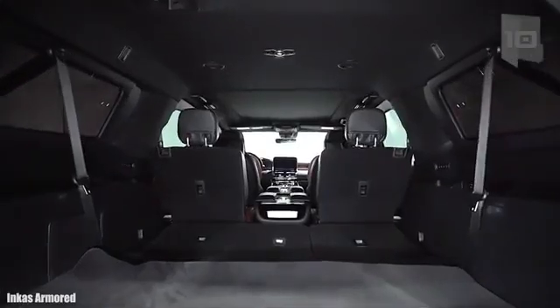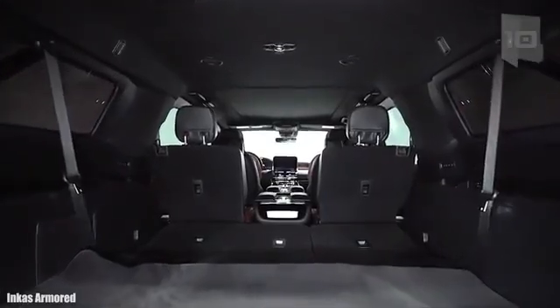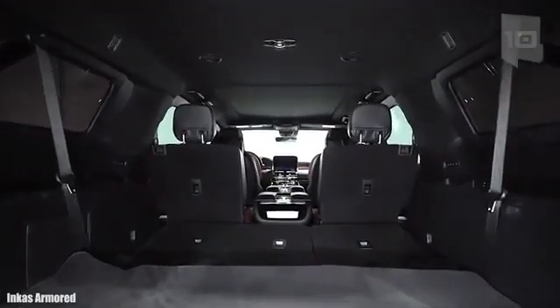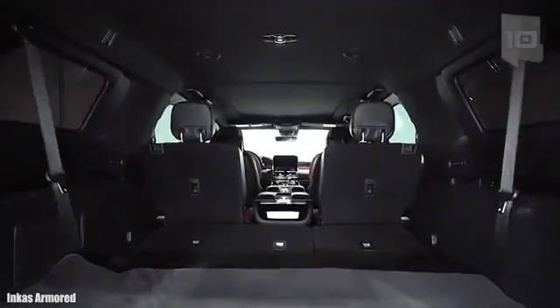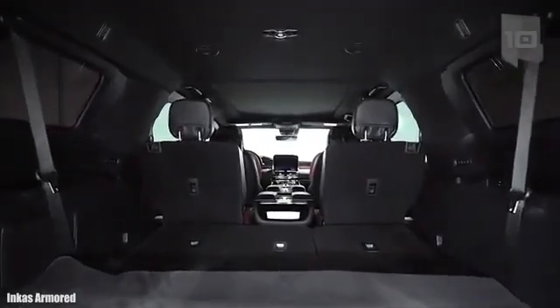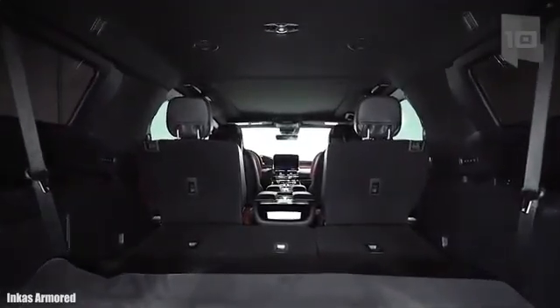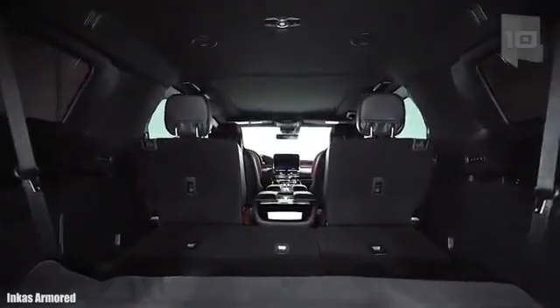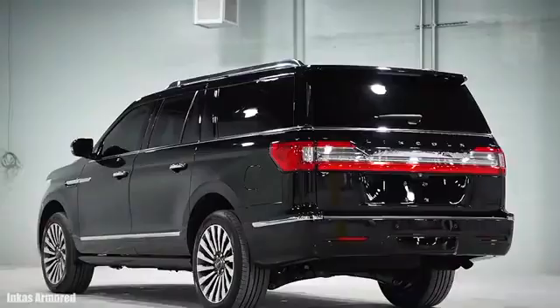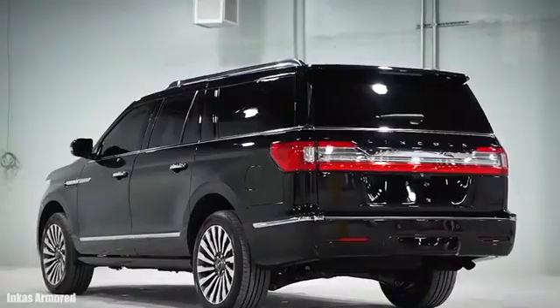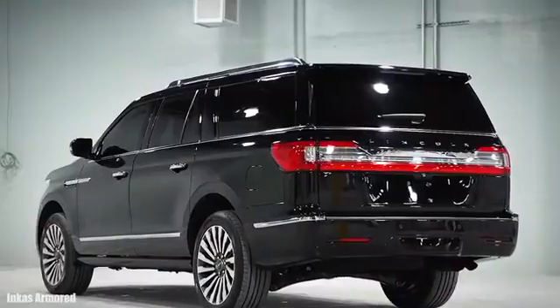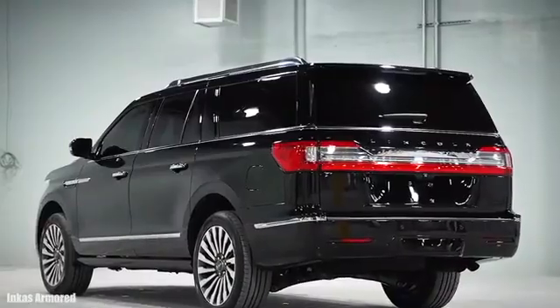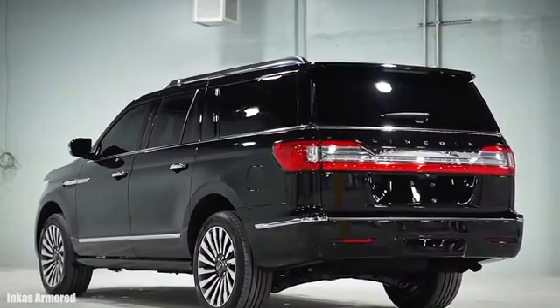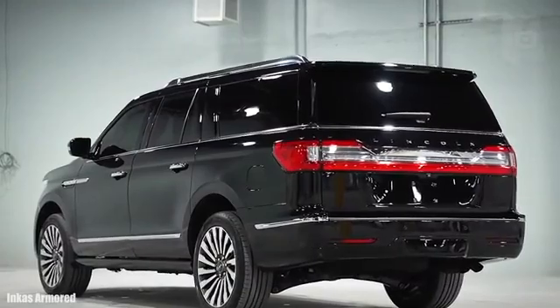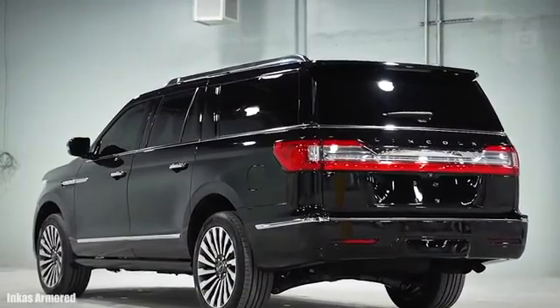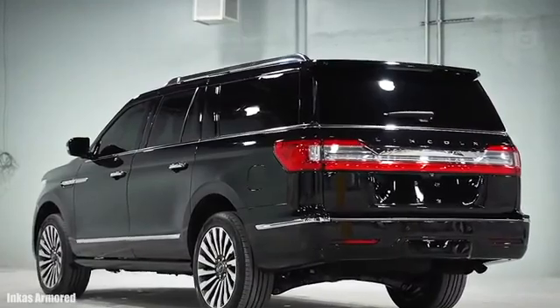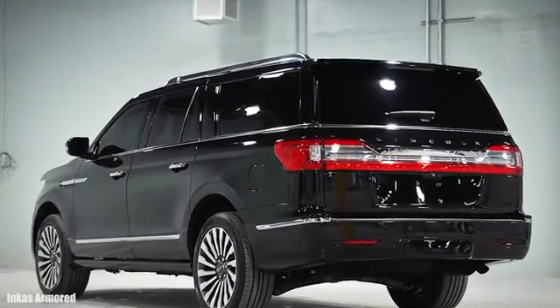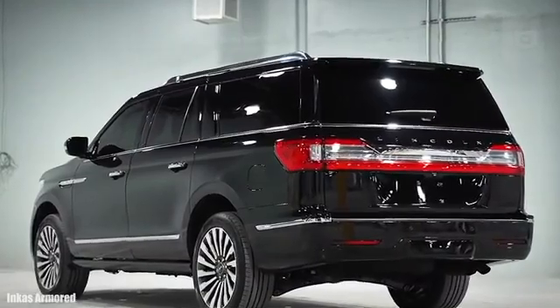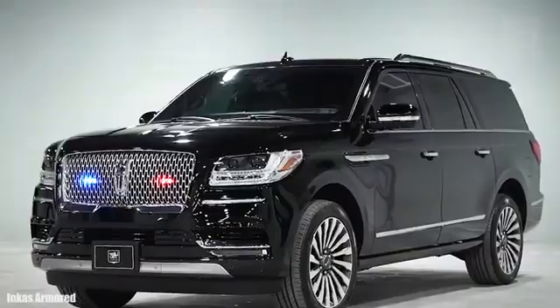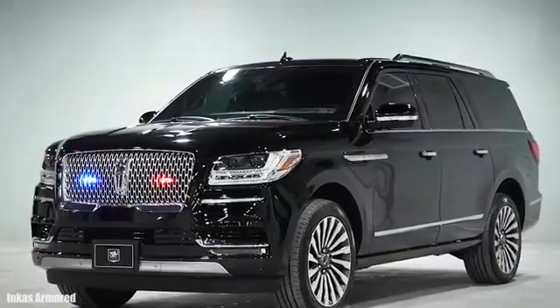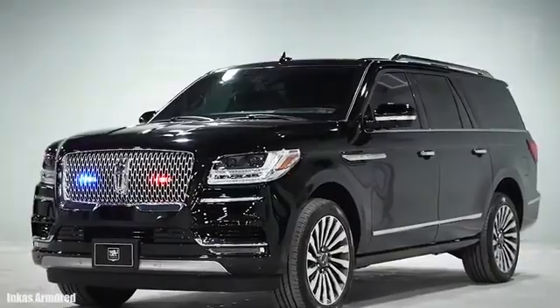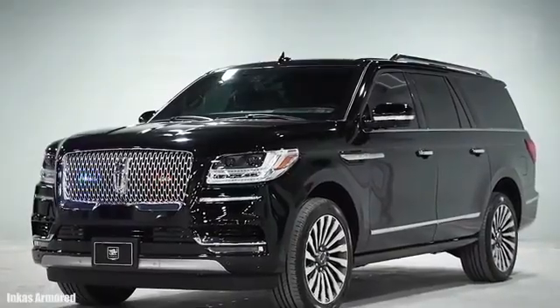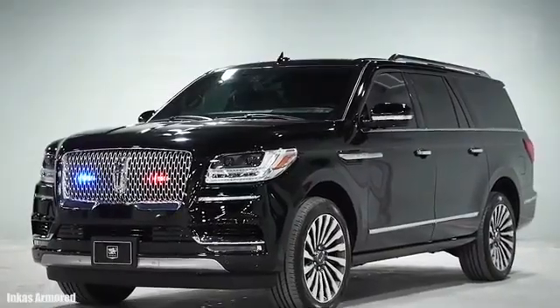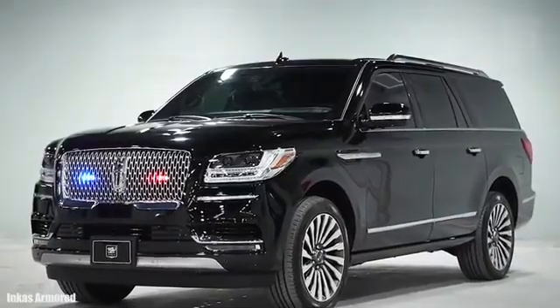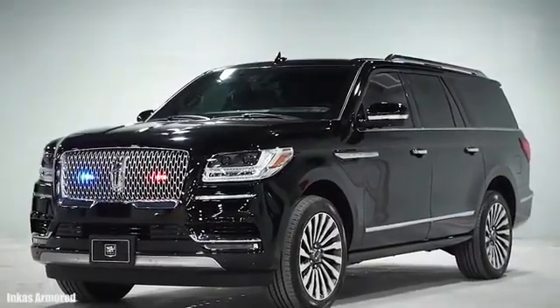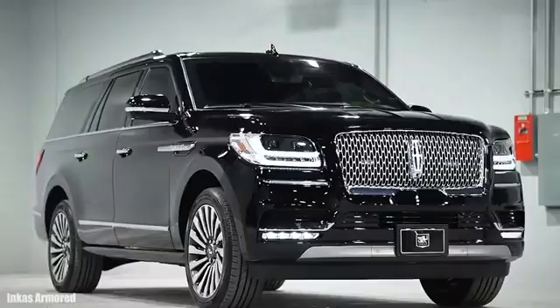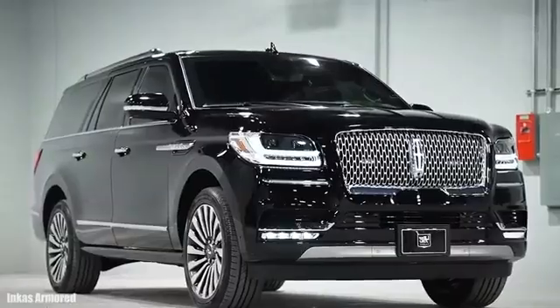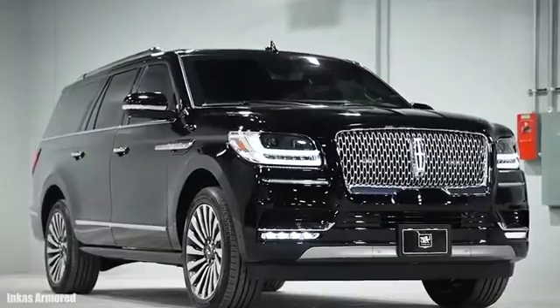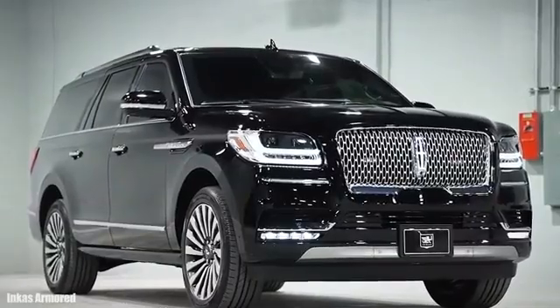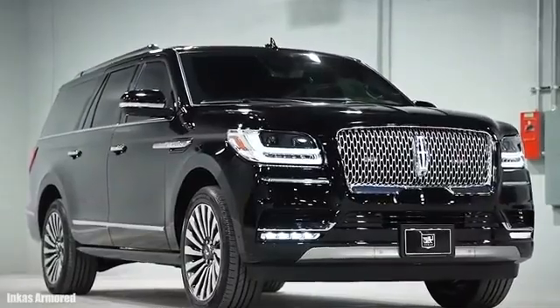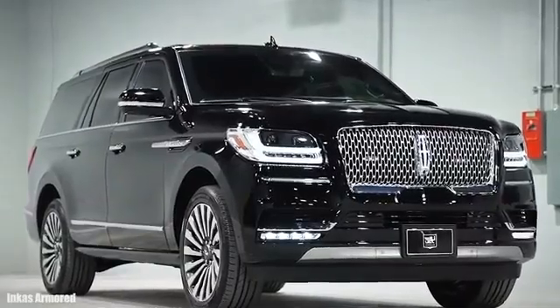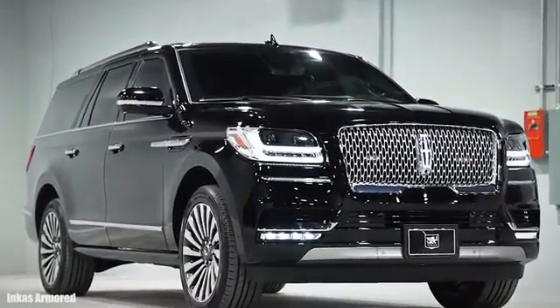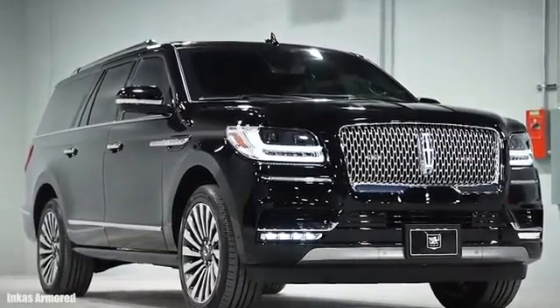It can go from 0 to 62 miles or 100 kilometers per hour in 5.9 seconds. It has 10 speeds and room for 7 occupants. It is equipped with reinforced tires and has BR6 level armor.